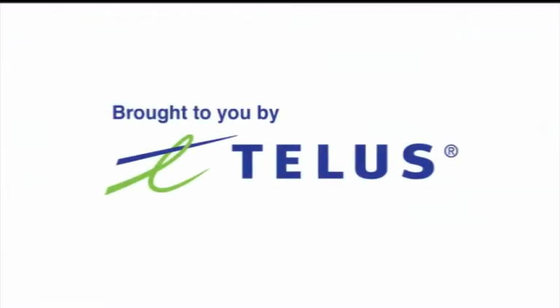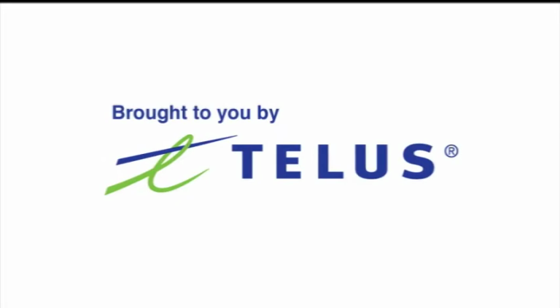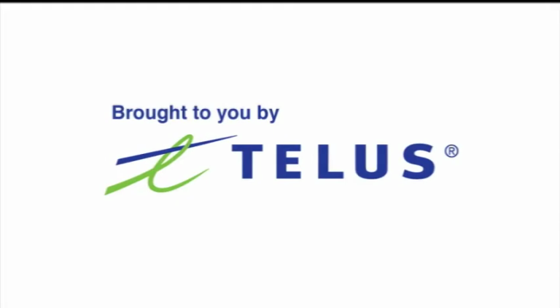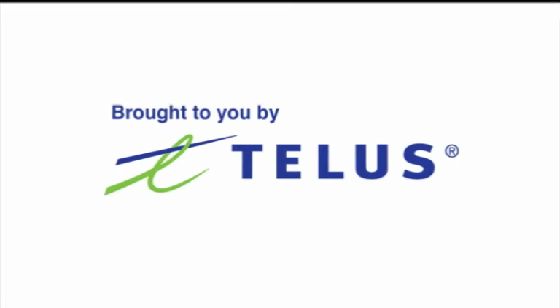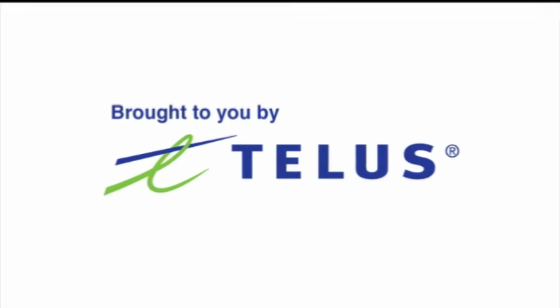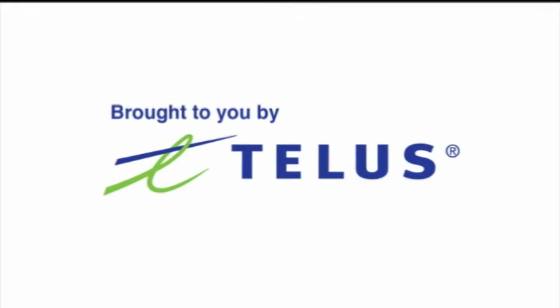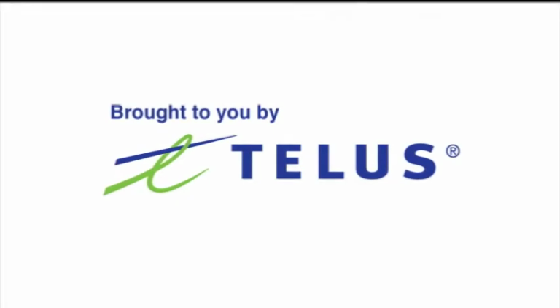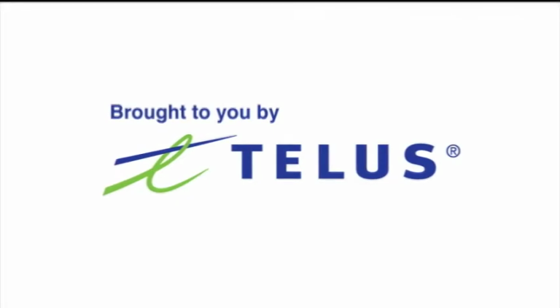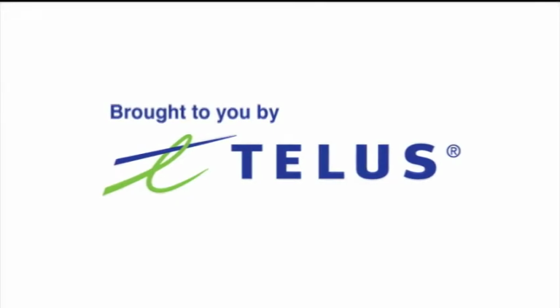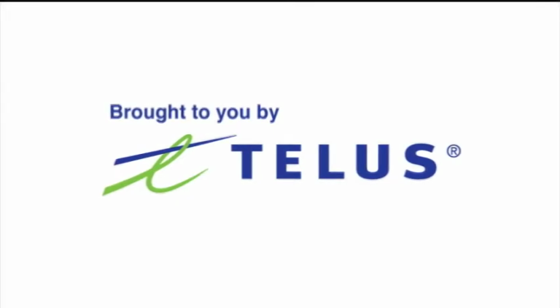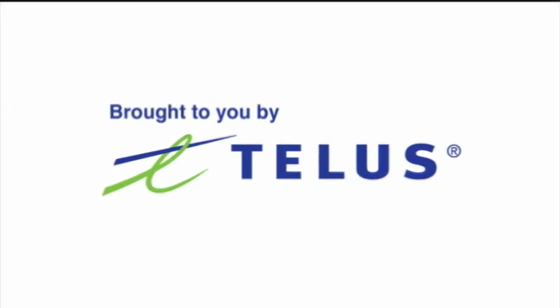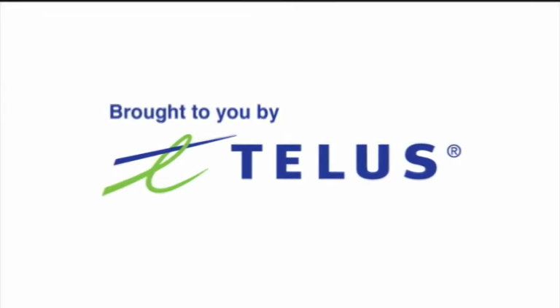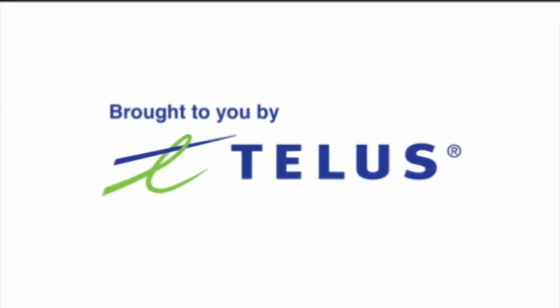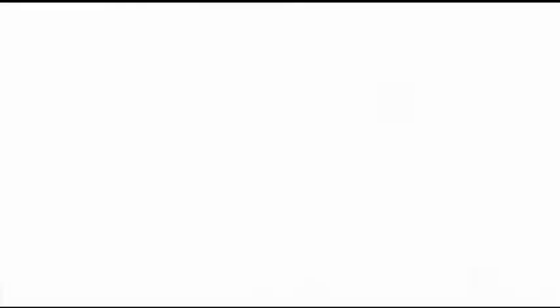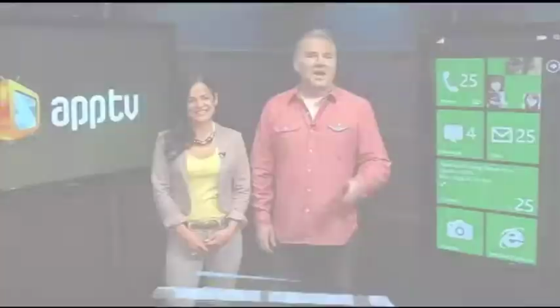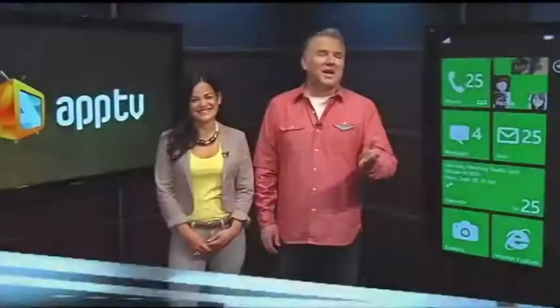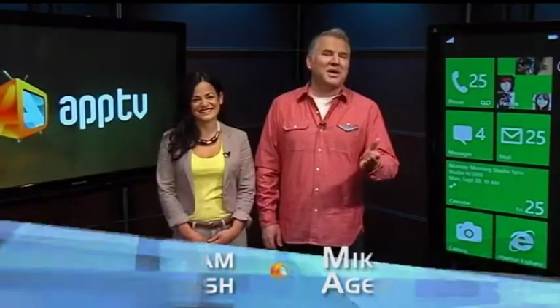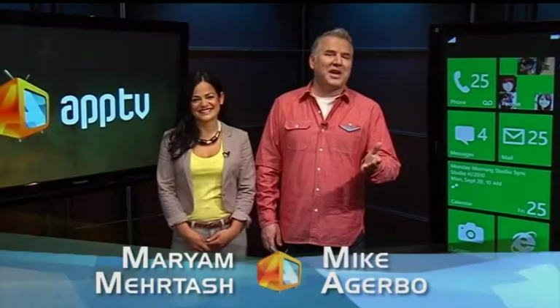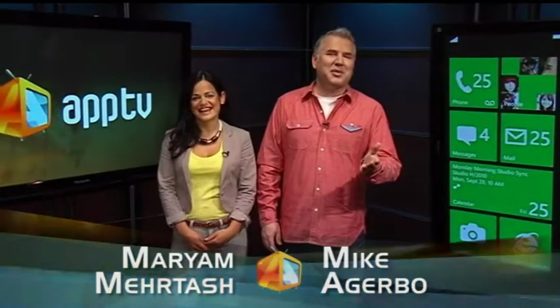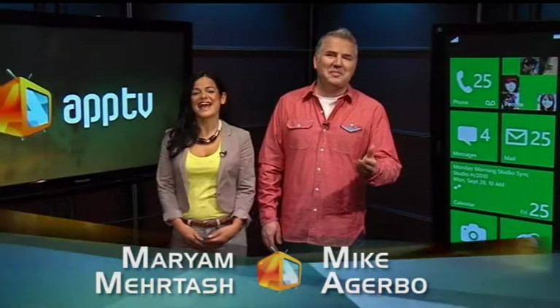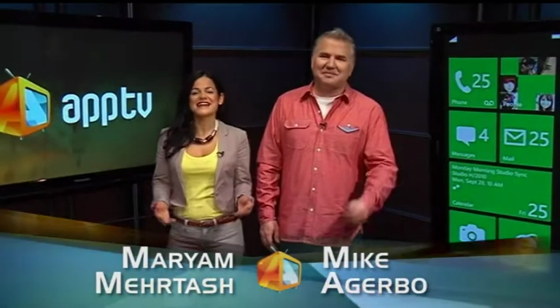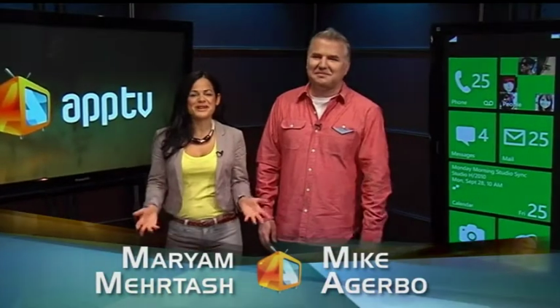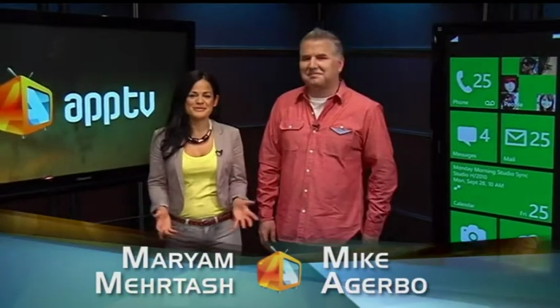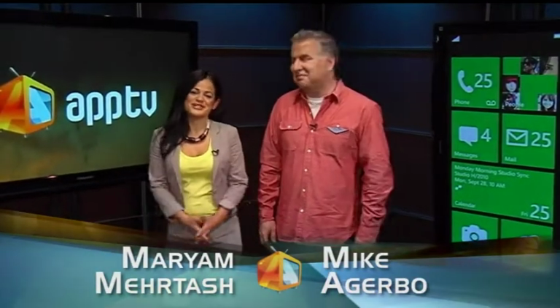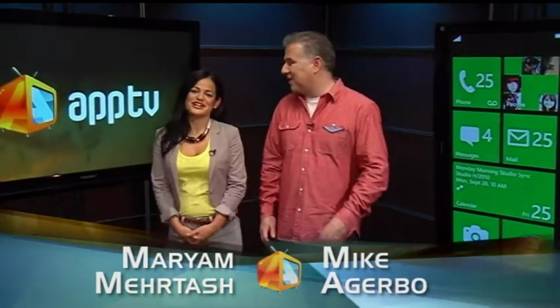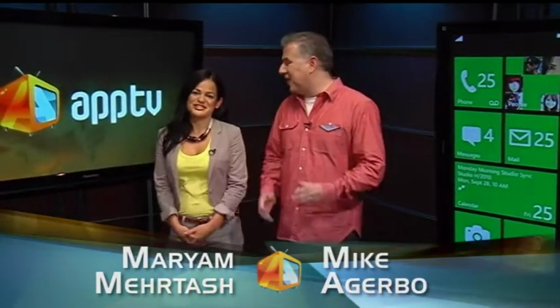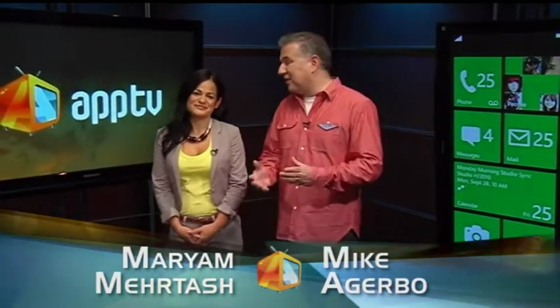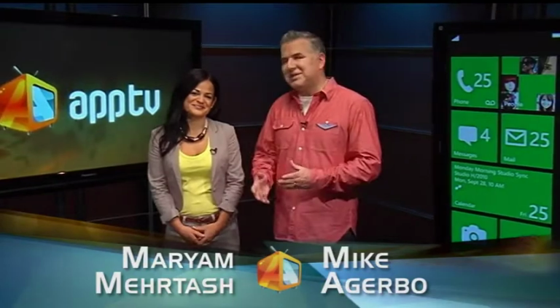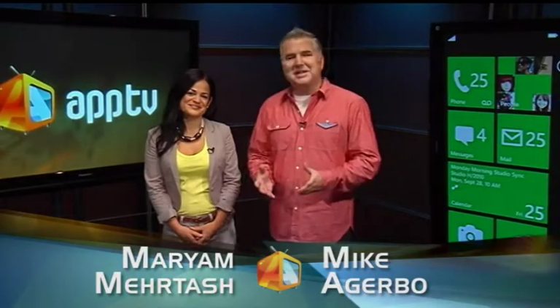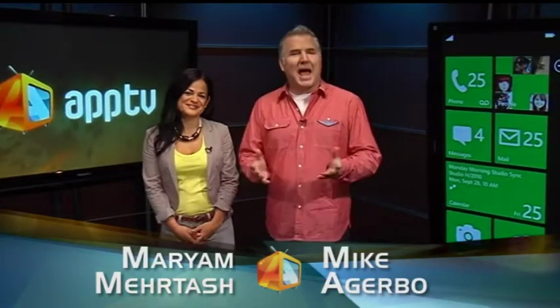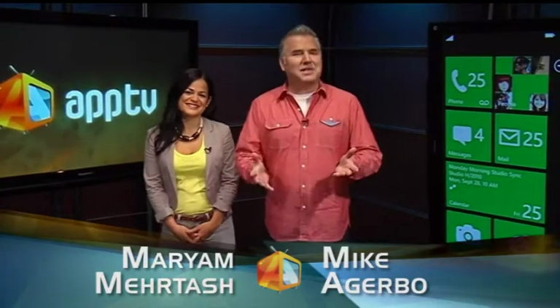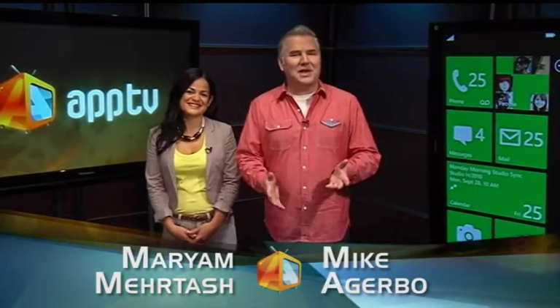Brought to you by TELUS. Hi, I'm Mike Agarbo. And I'm Maryam Mirtosh. And this is AppTV.